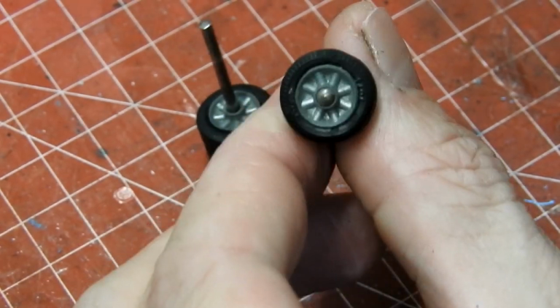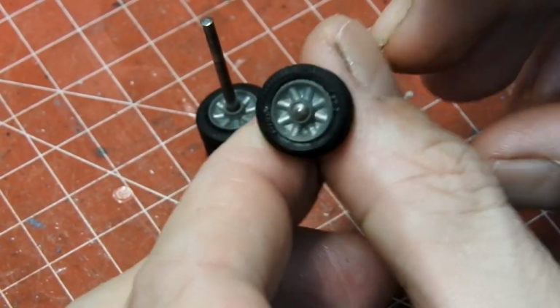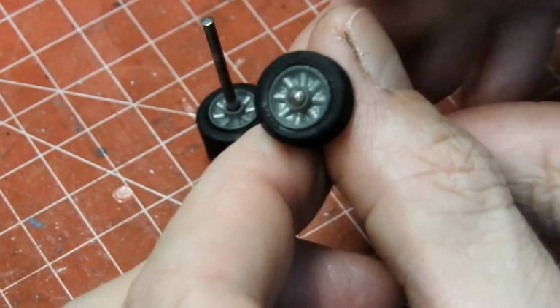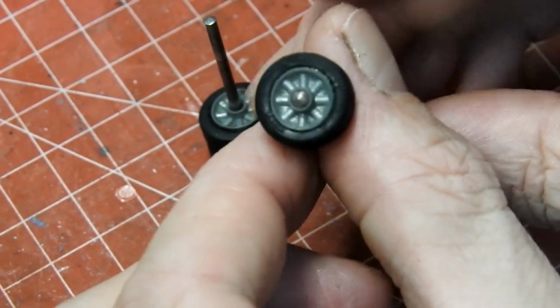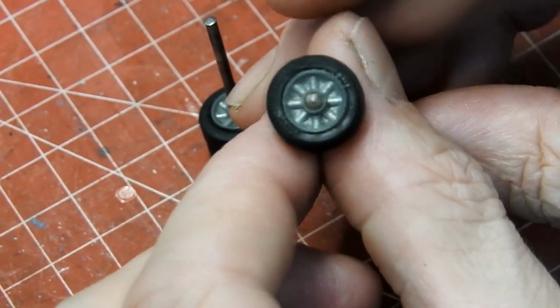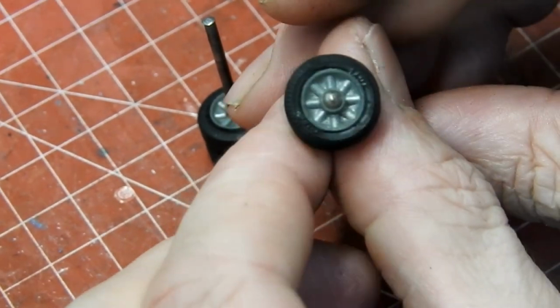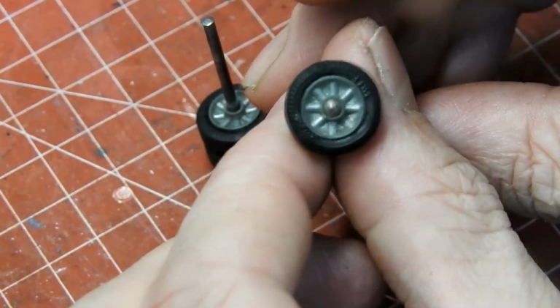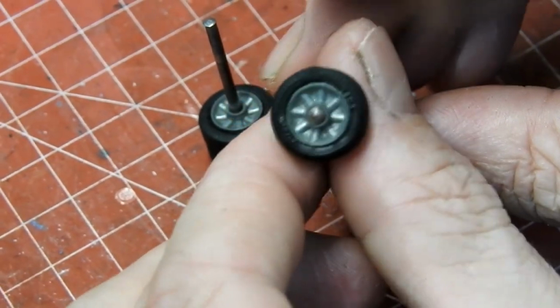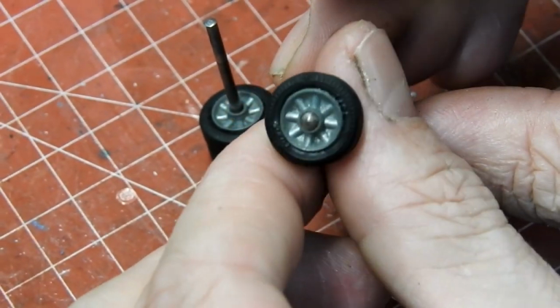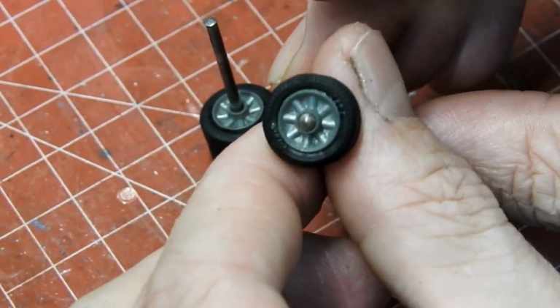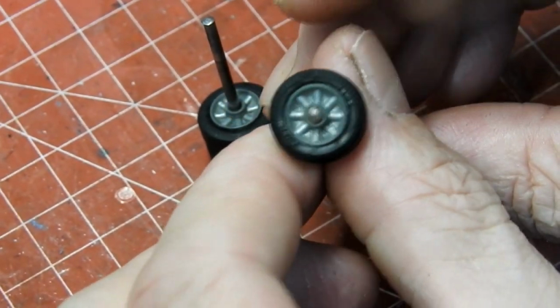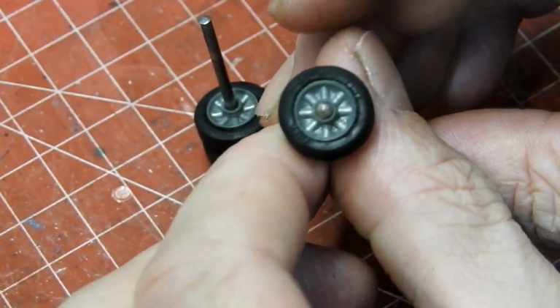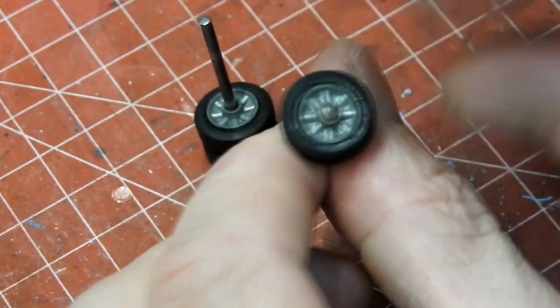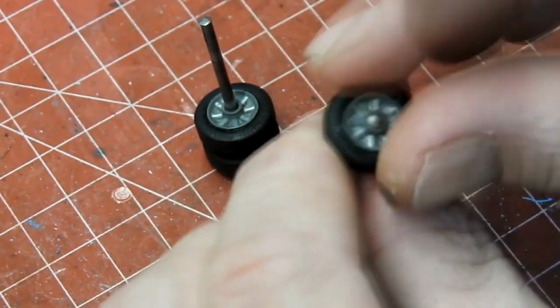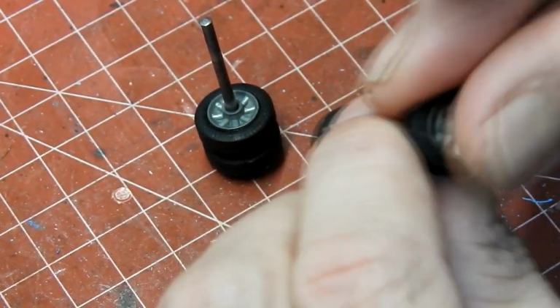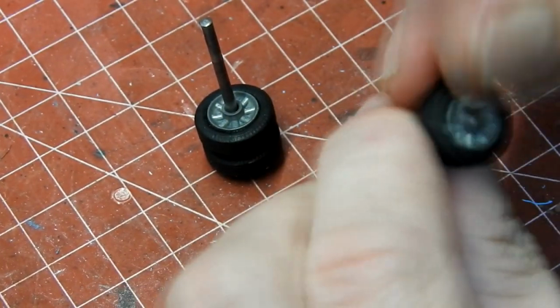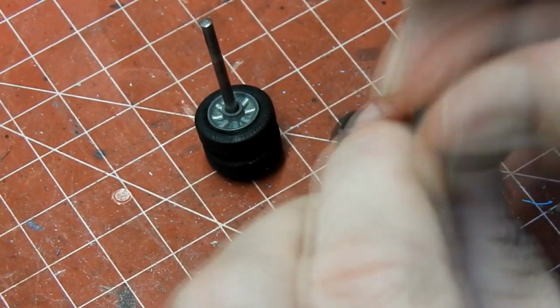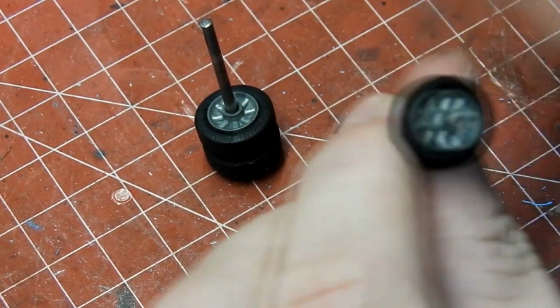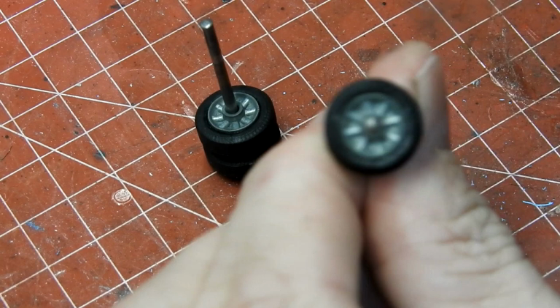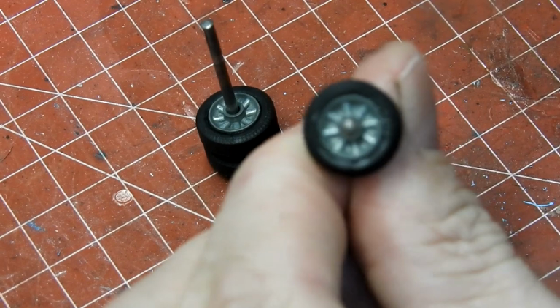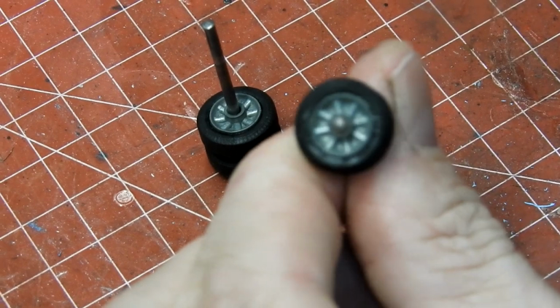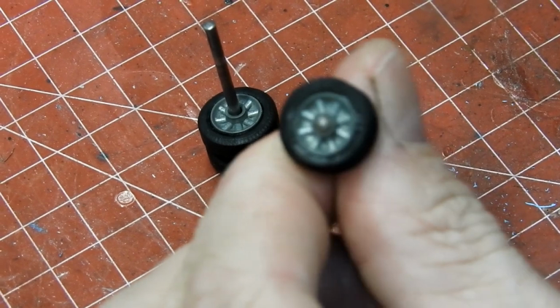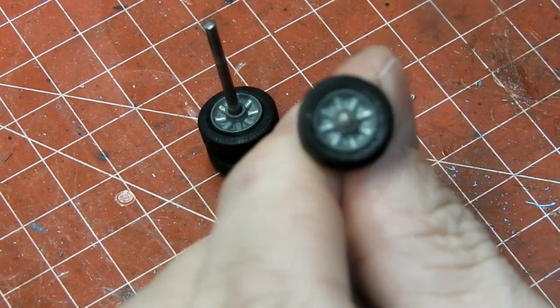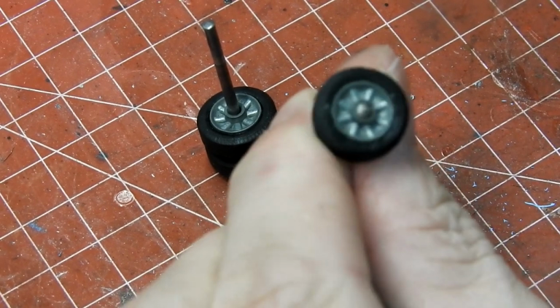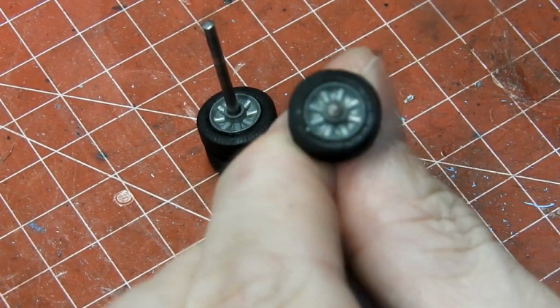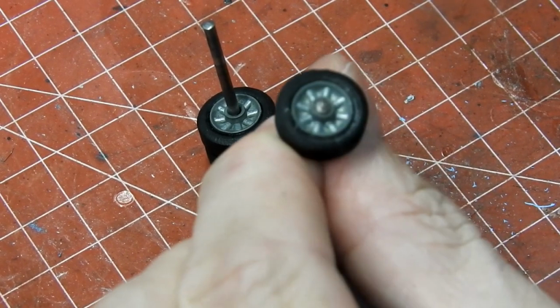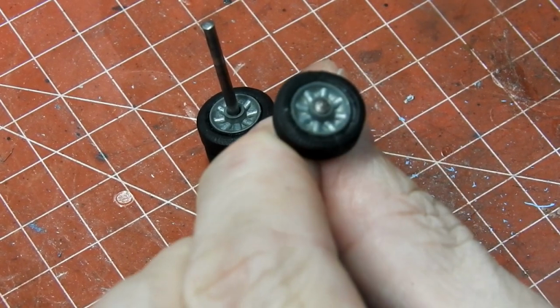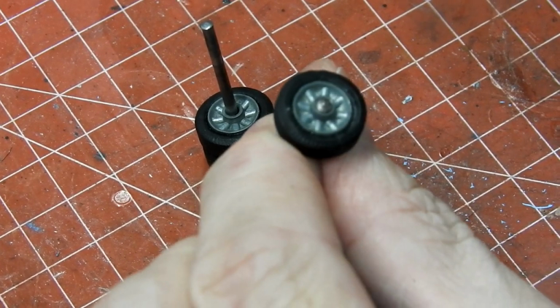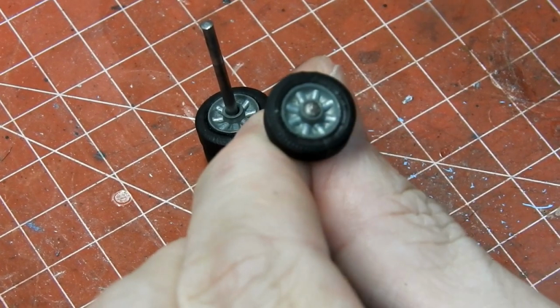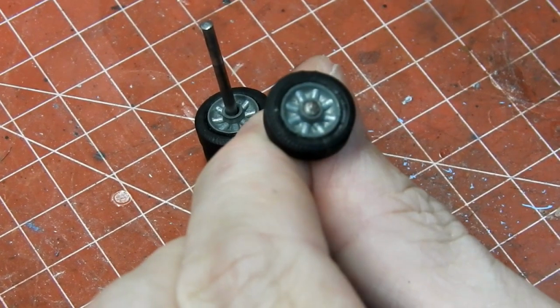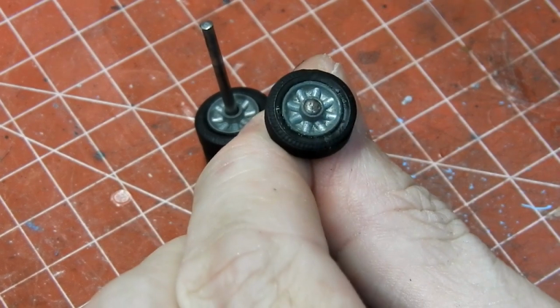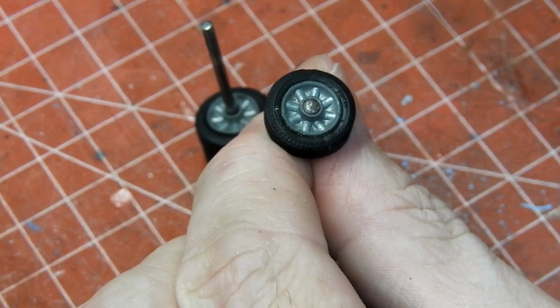The wheels are in great condition — they're just a little bit dull, so I give them a coat of chainmail silver.